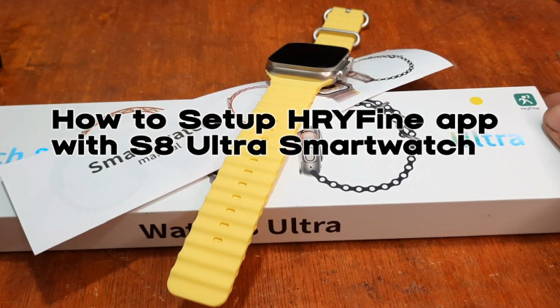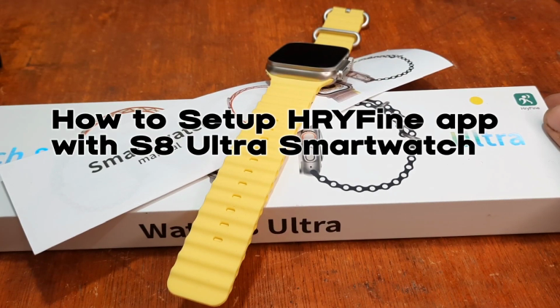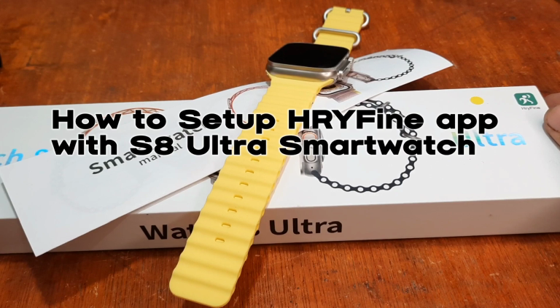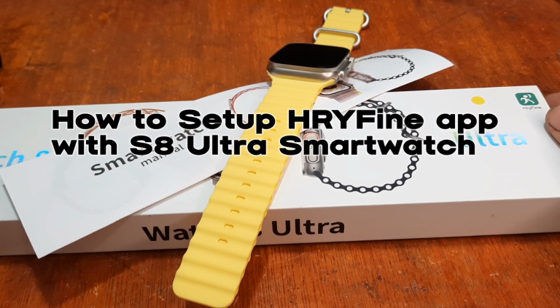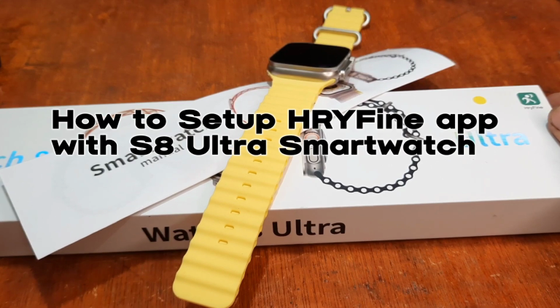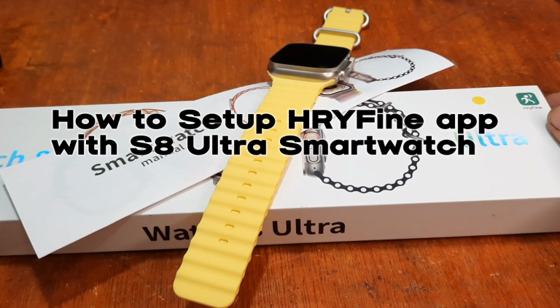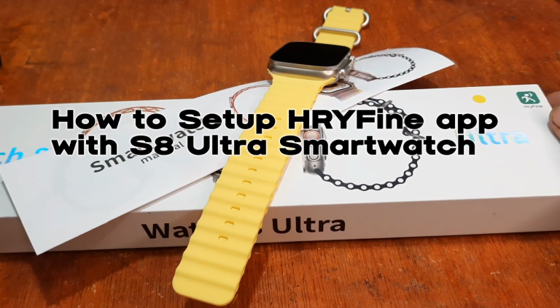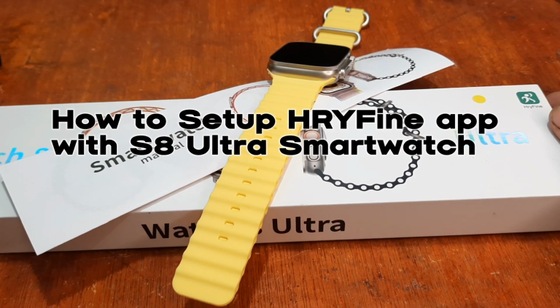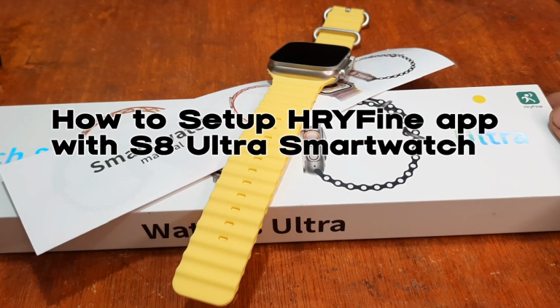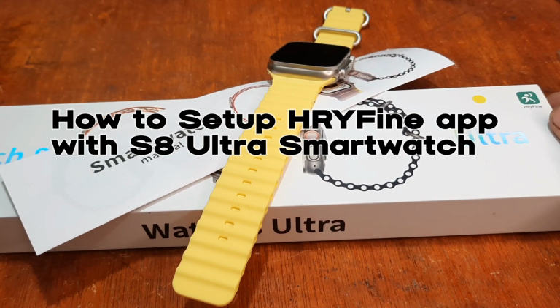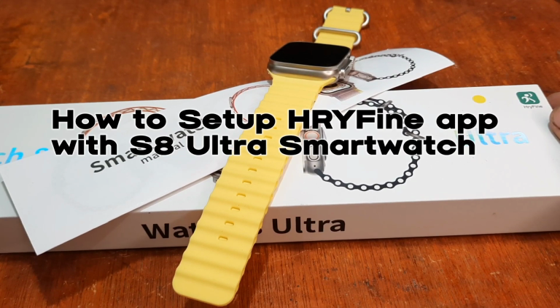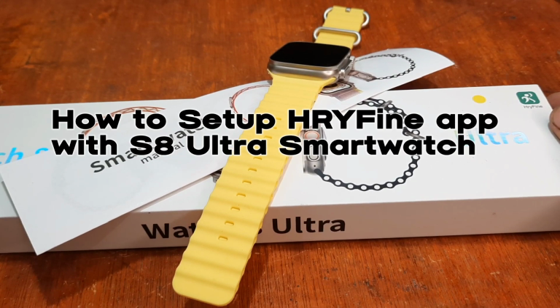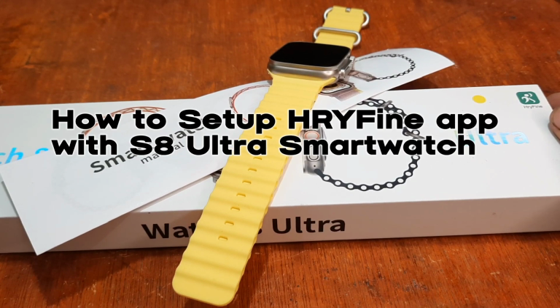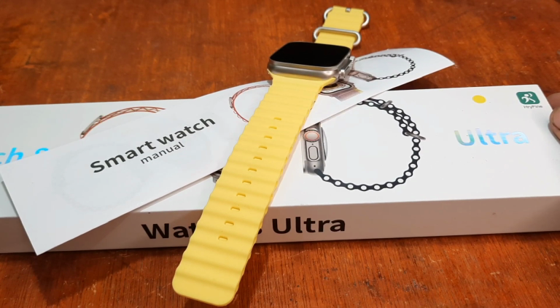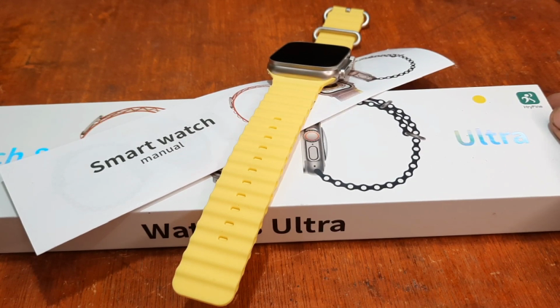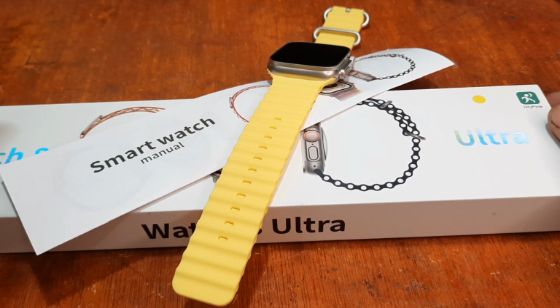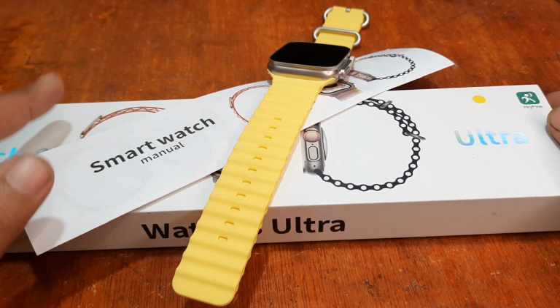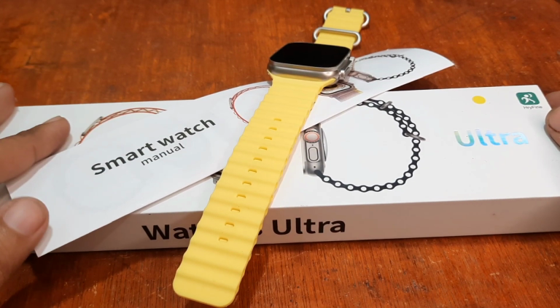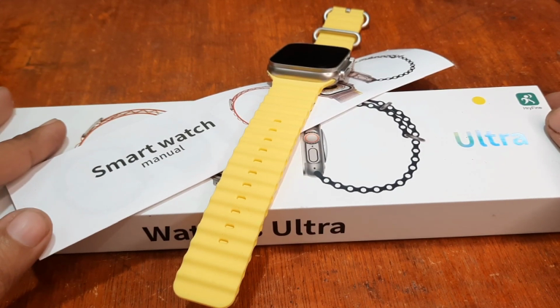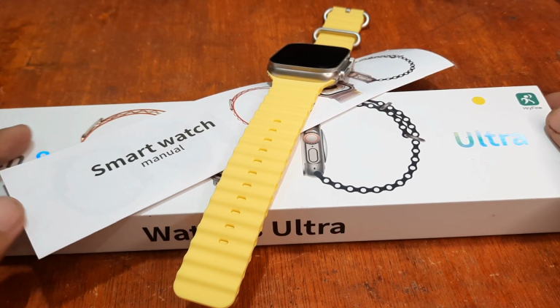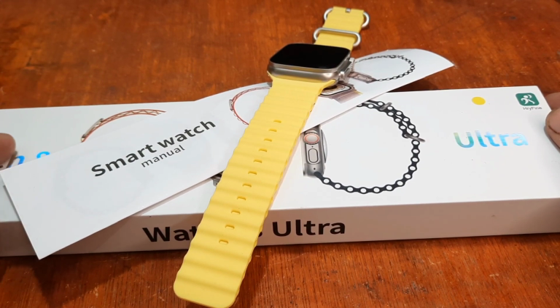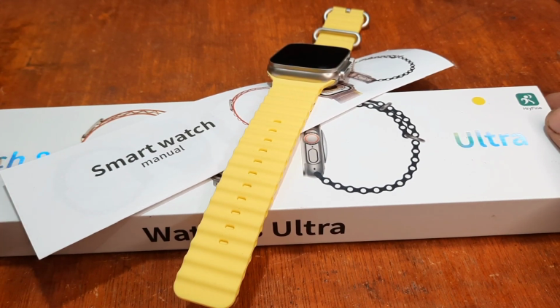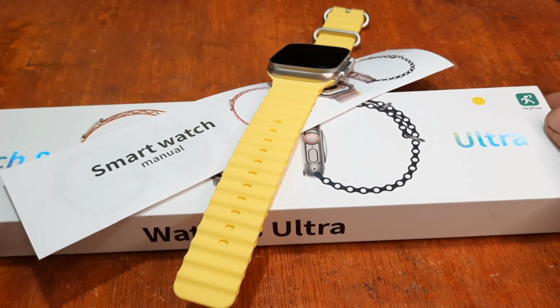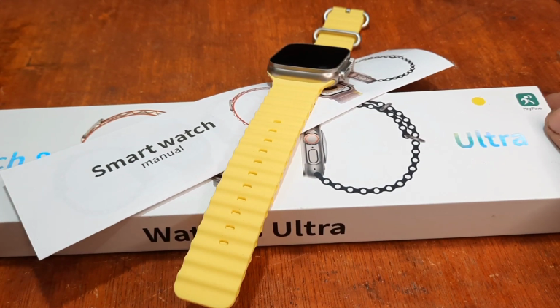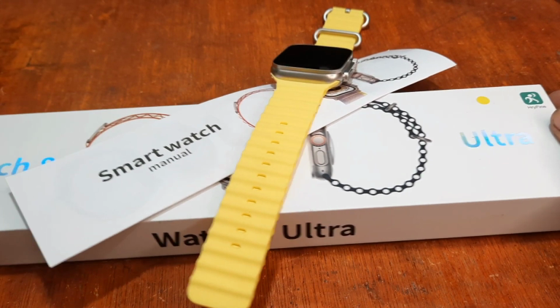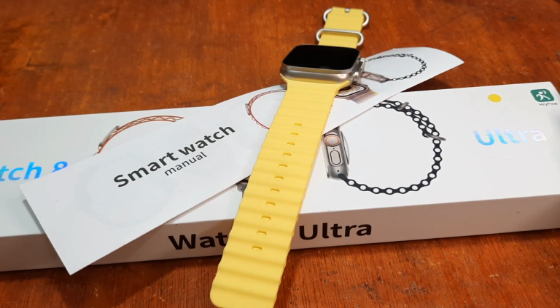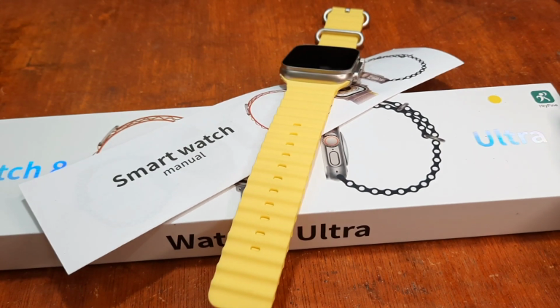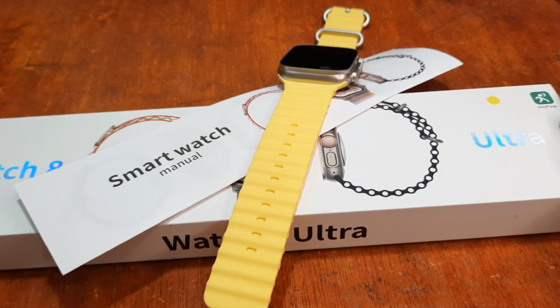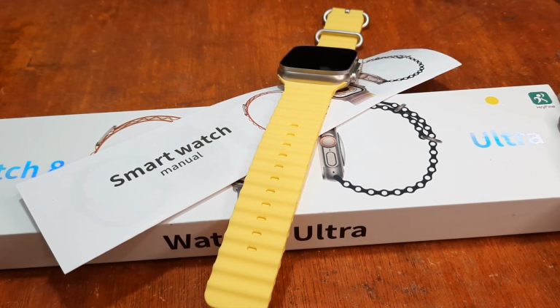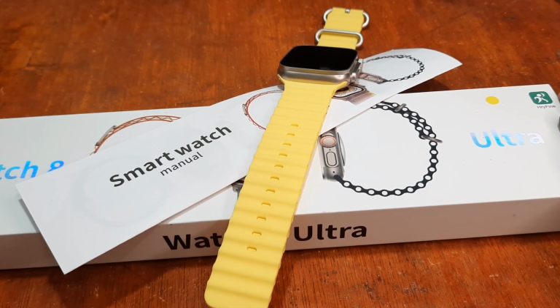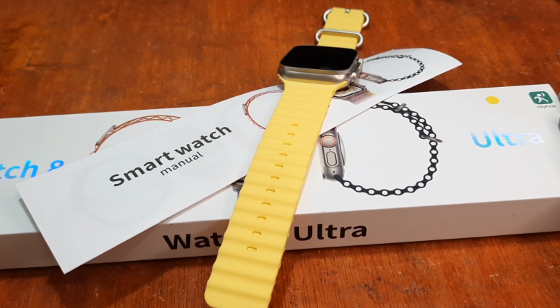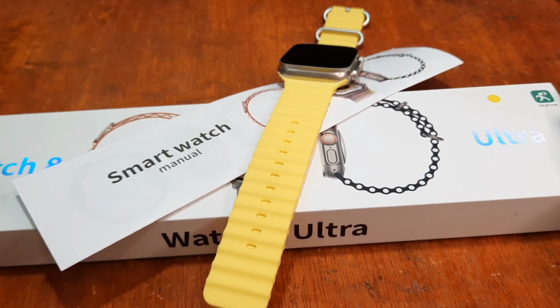Good day! This is smartwatchspecifications.com, the premier site for smartwatch specs, news, and reviews.